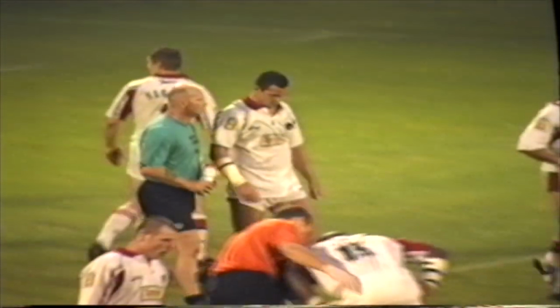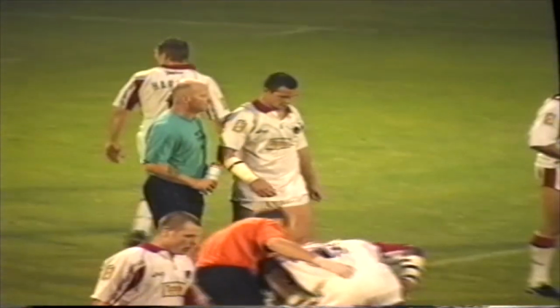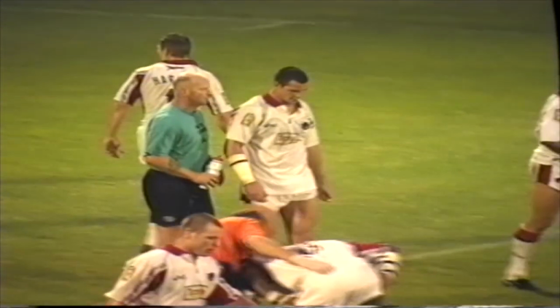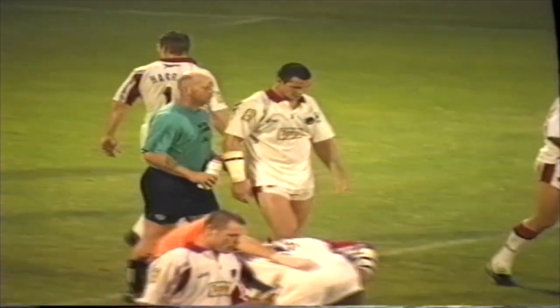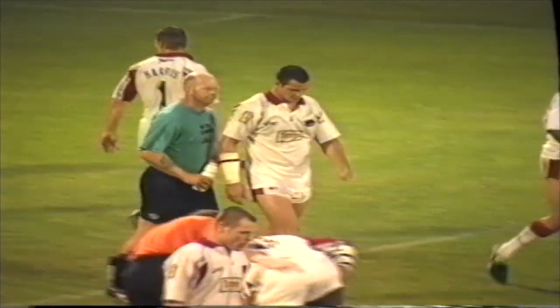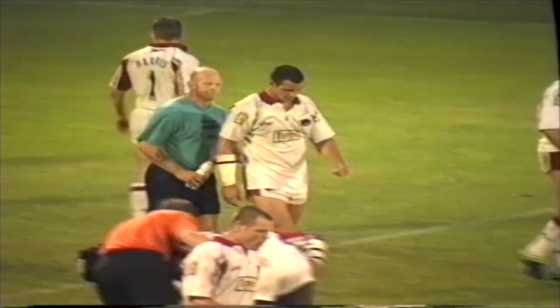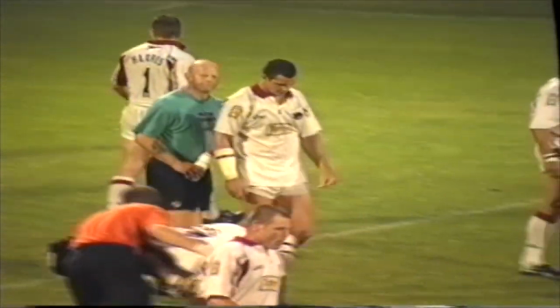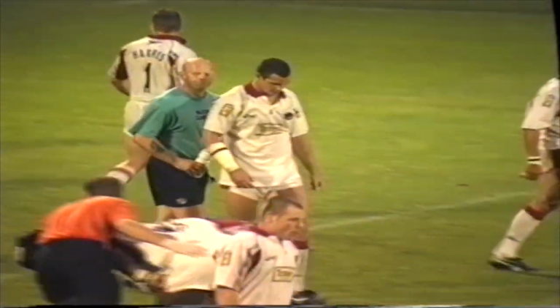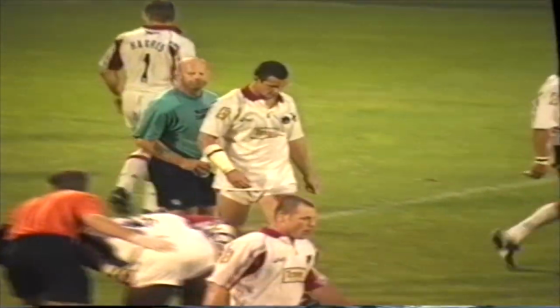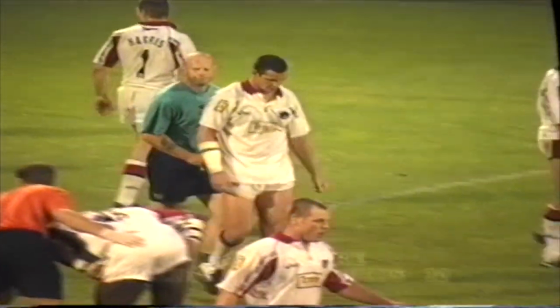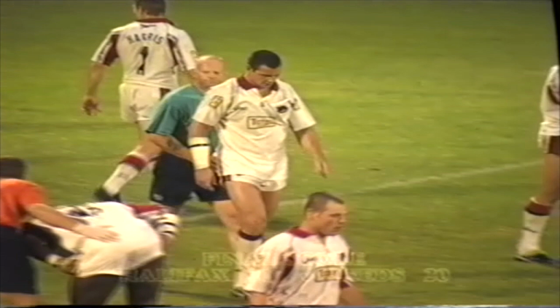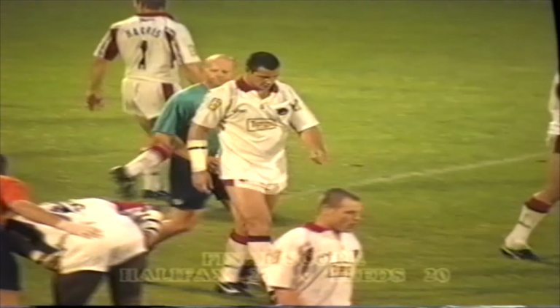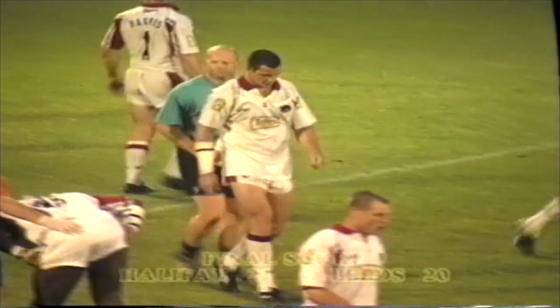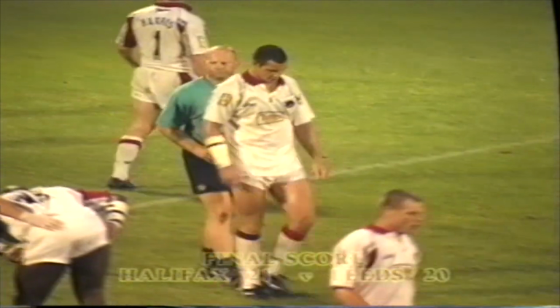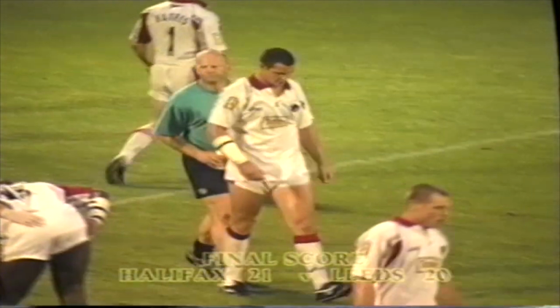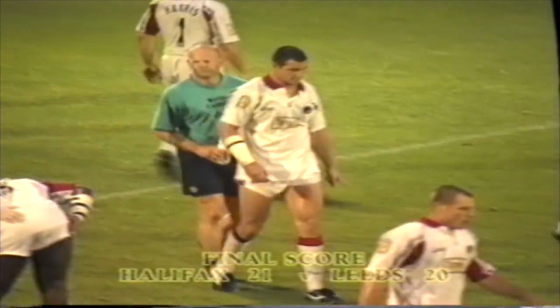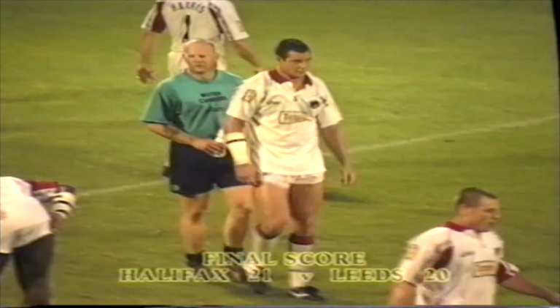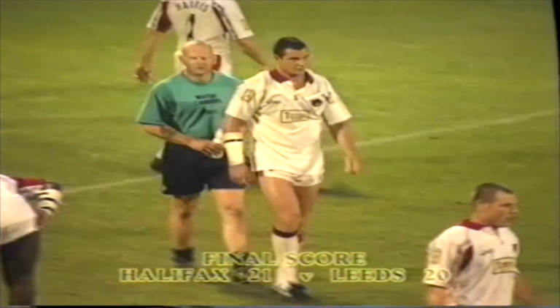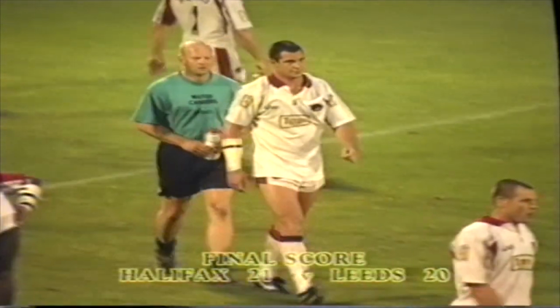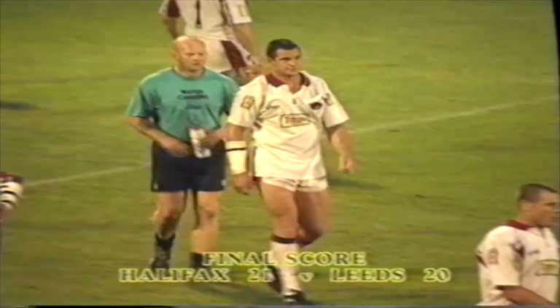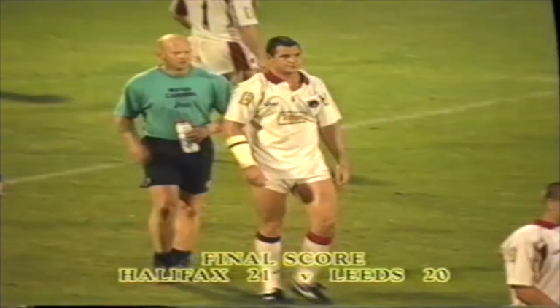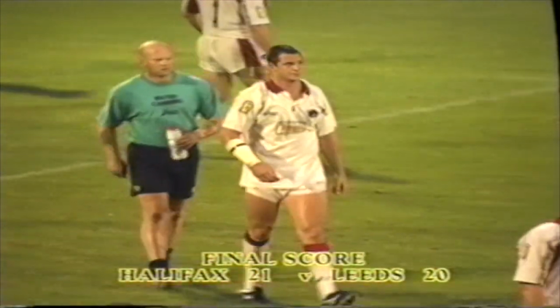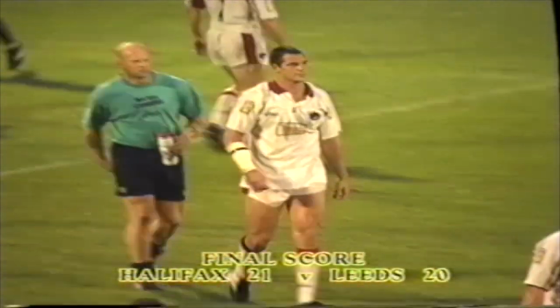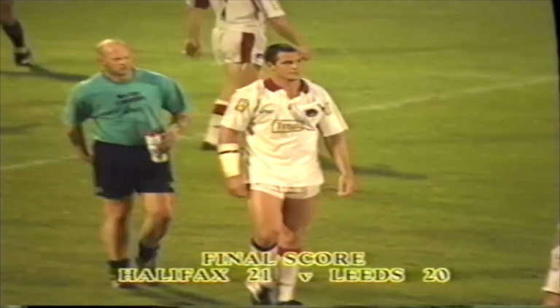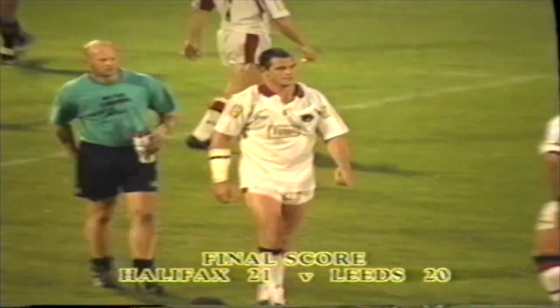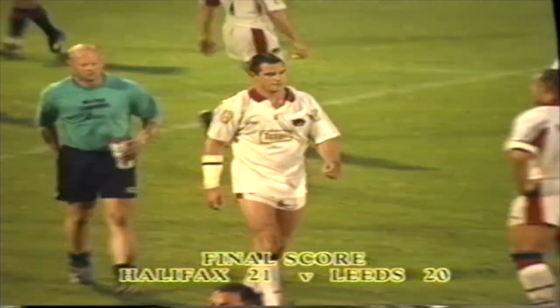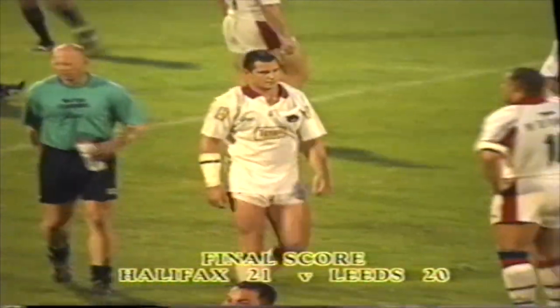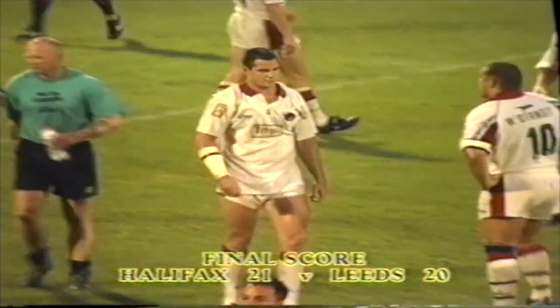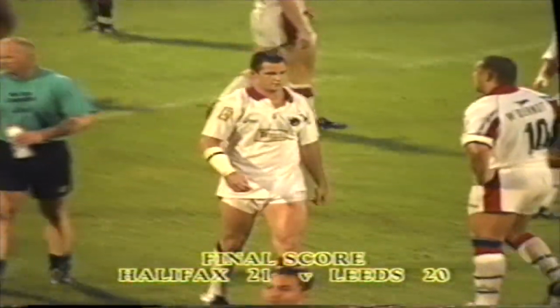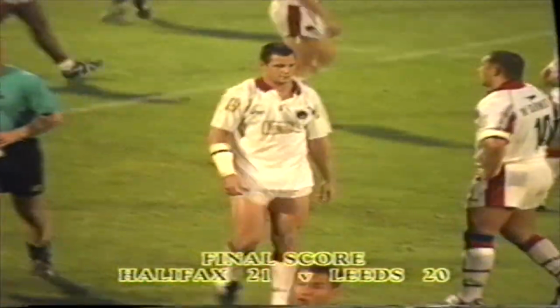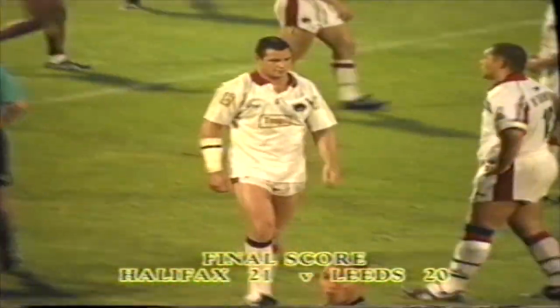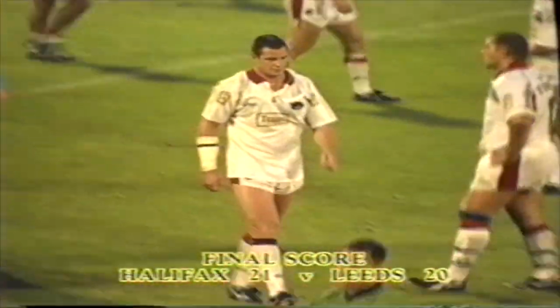Here at the ground, Leeds are down to 12 men.